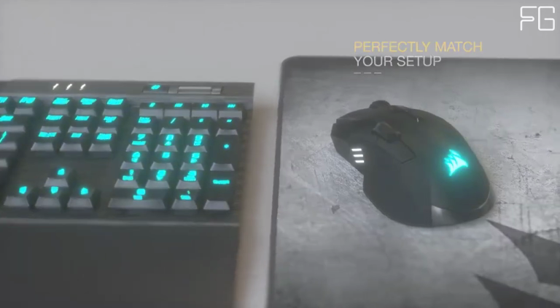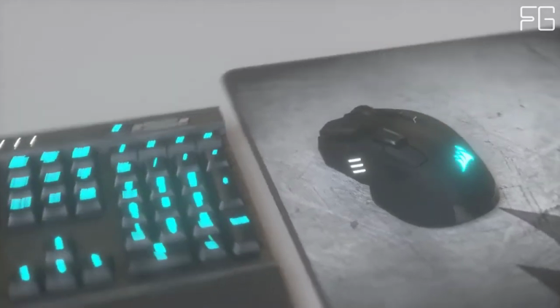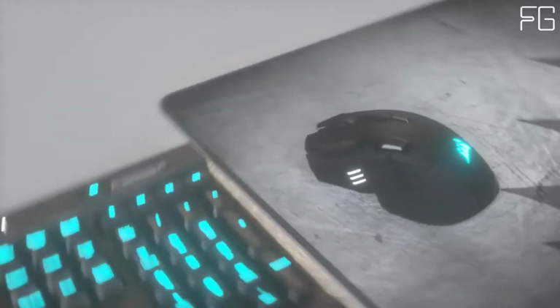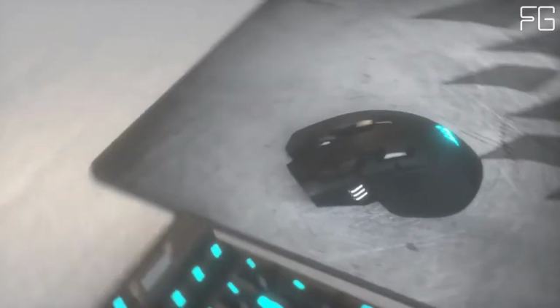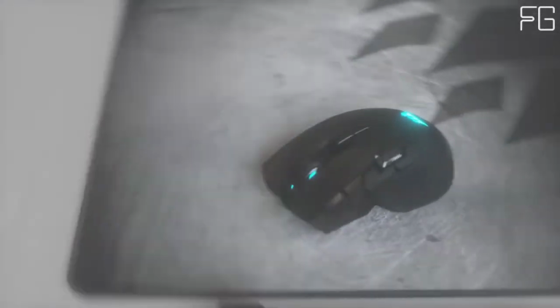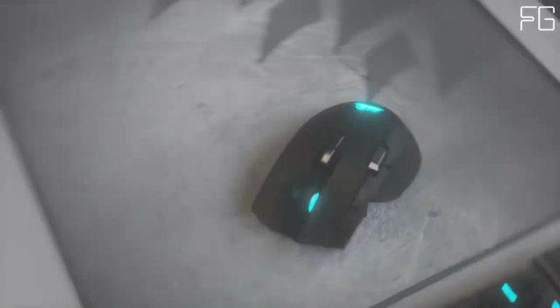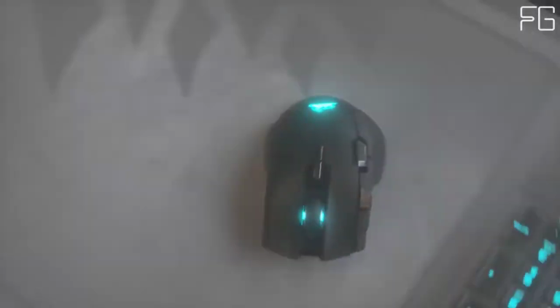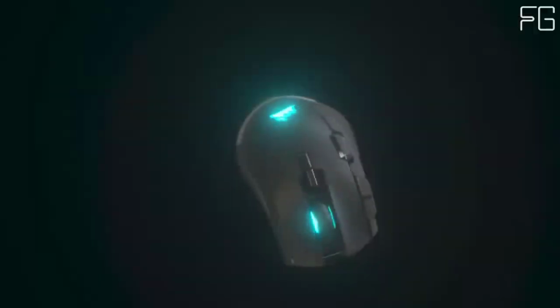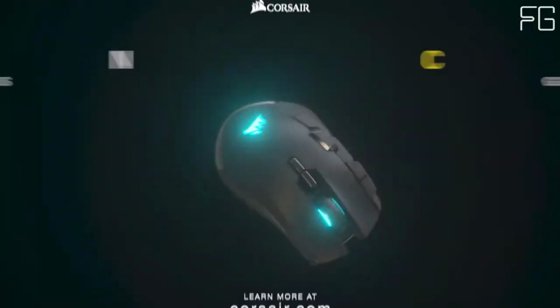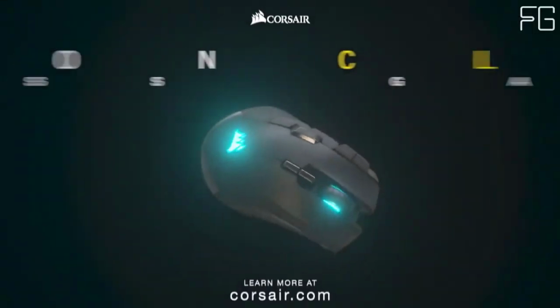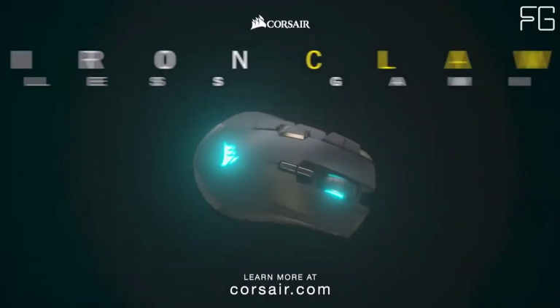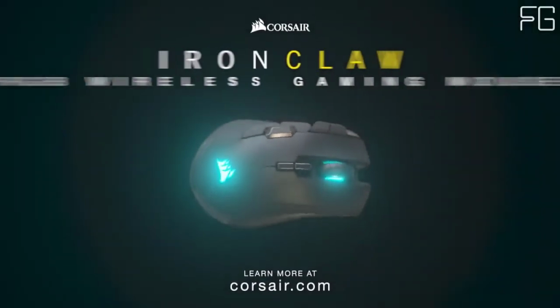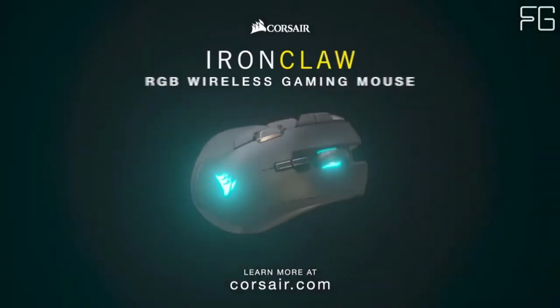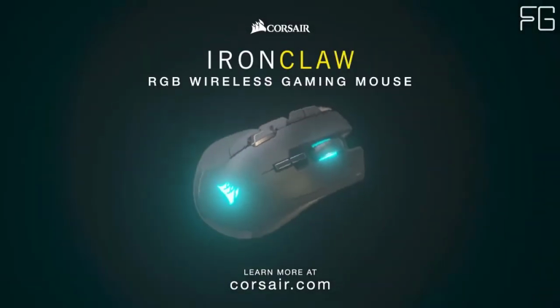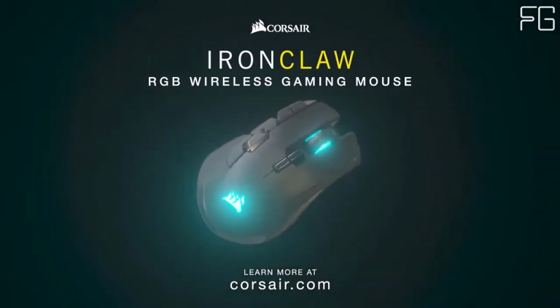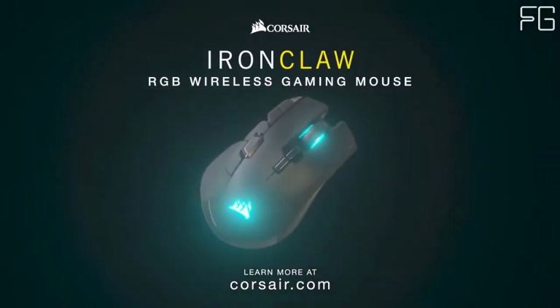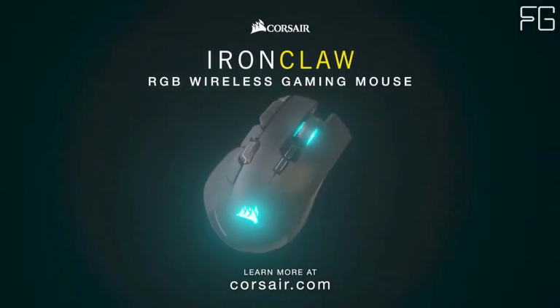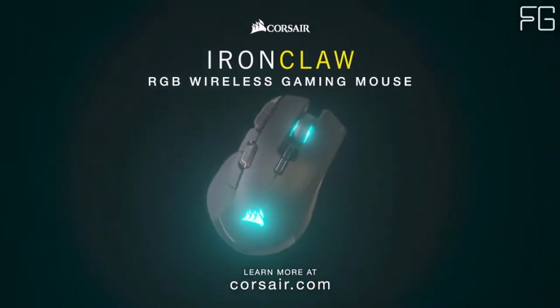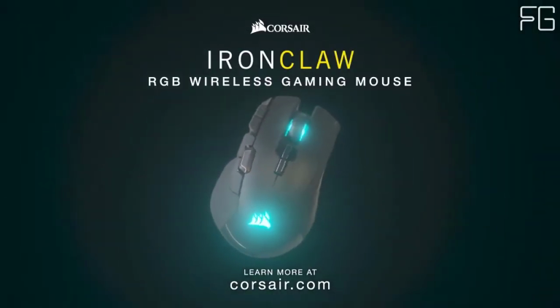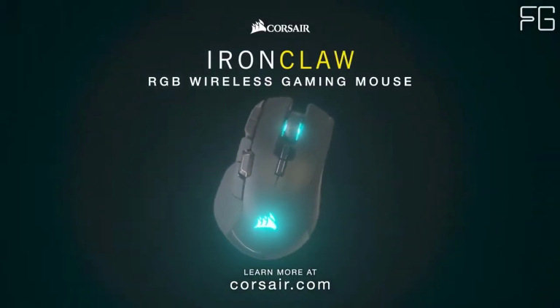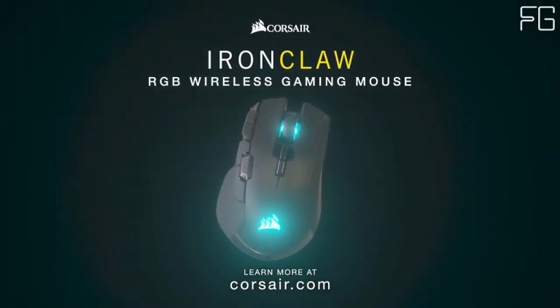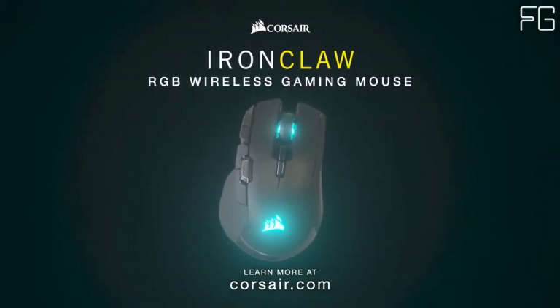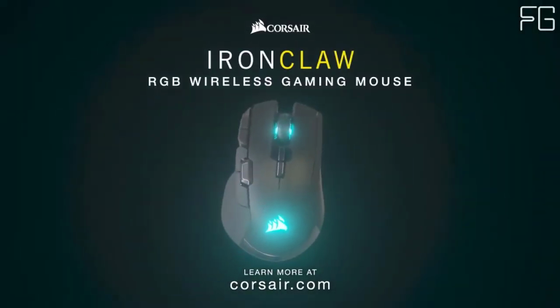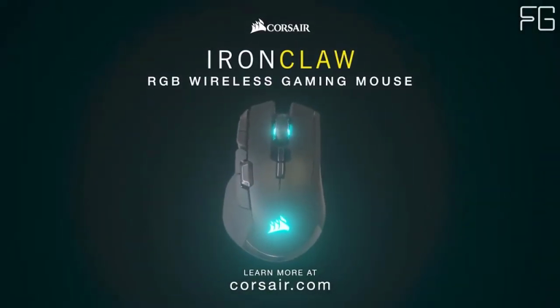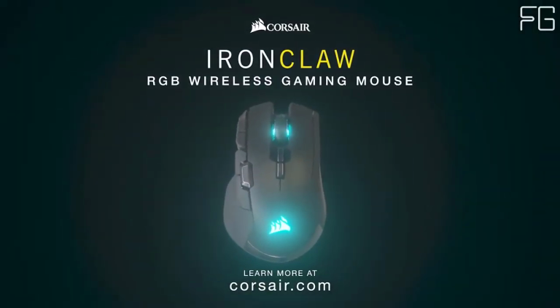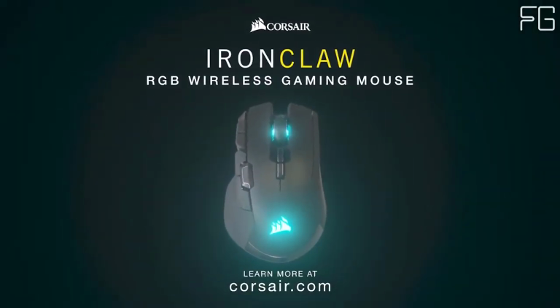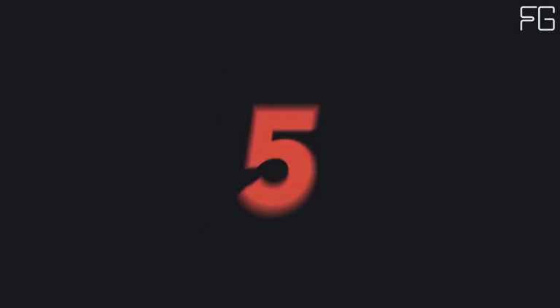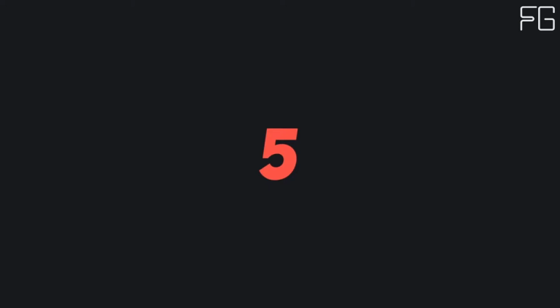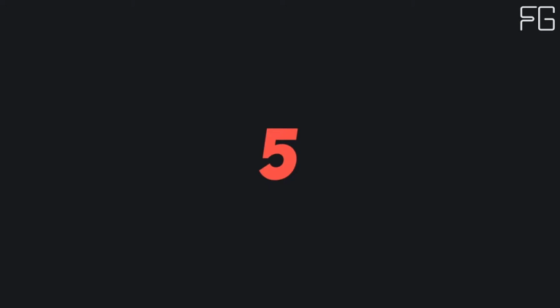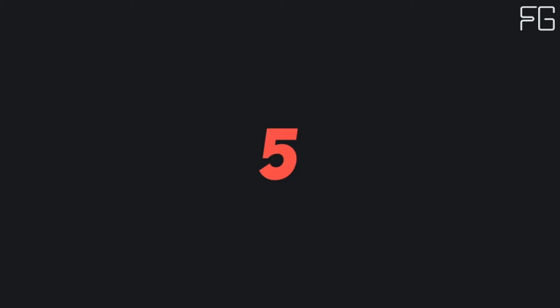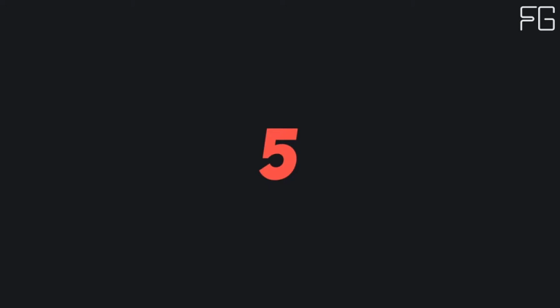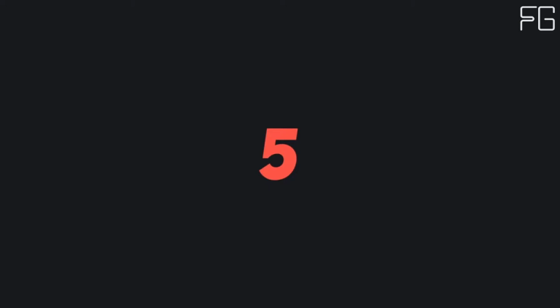Slipstream Wireless technology — slip into the fast lane with Slipstream Wireless.